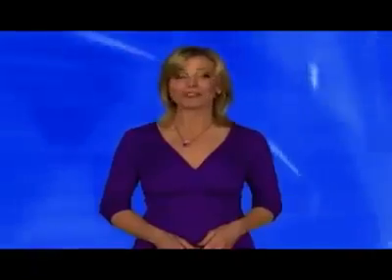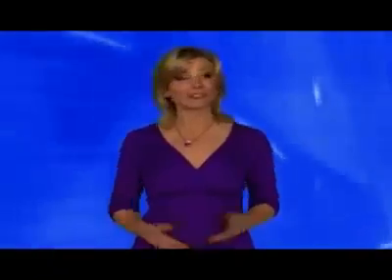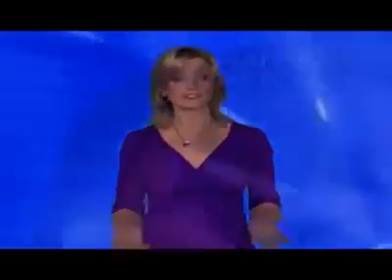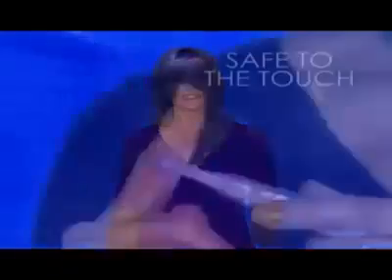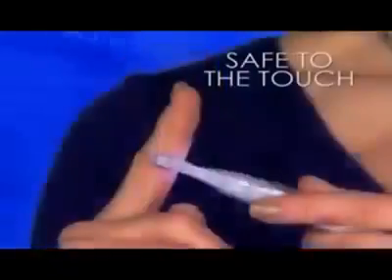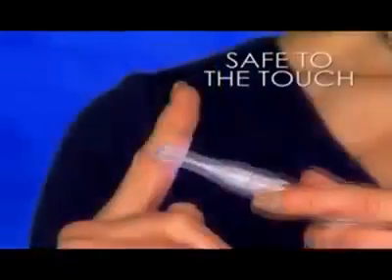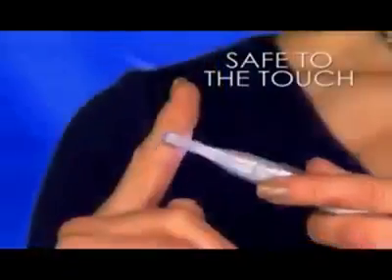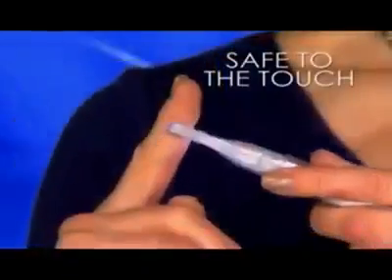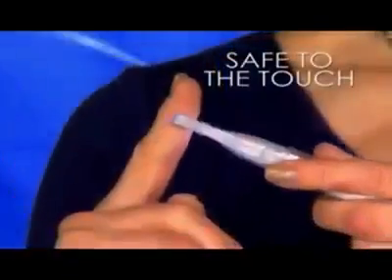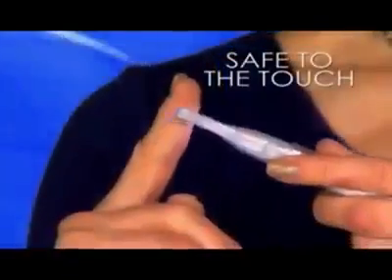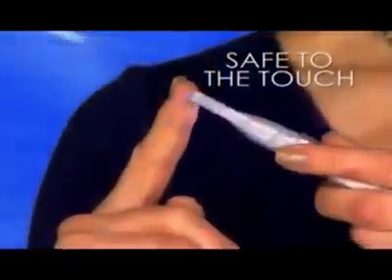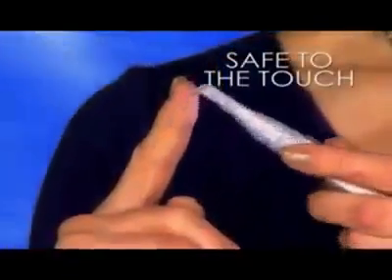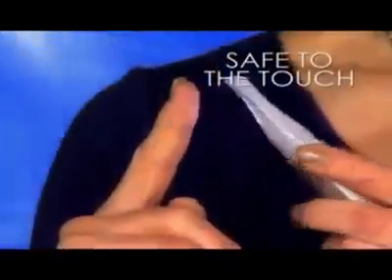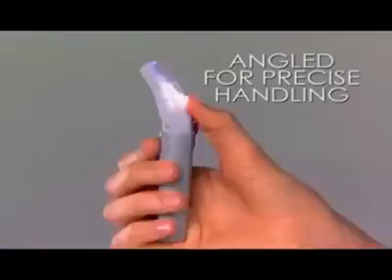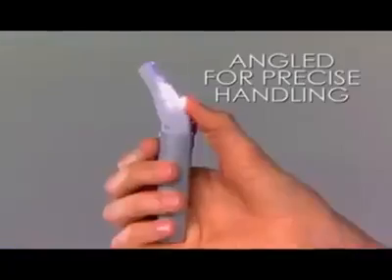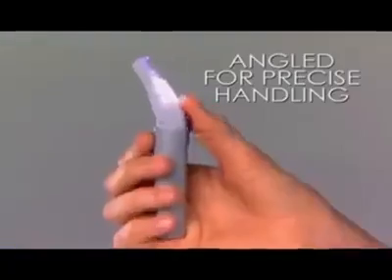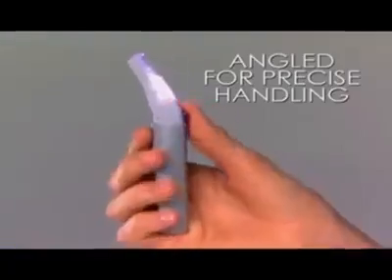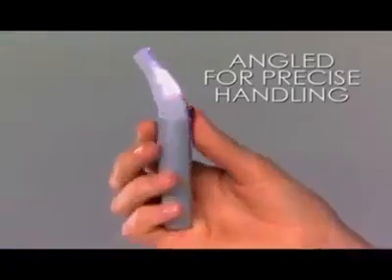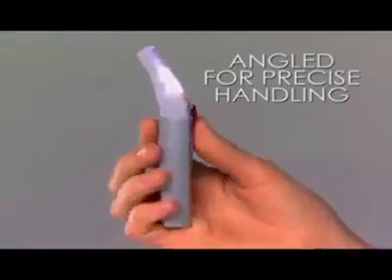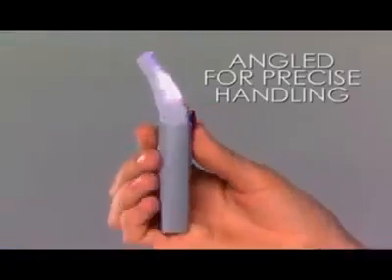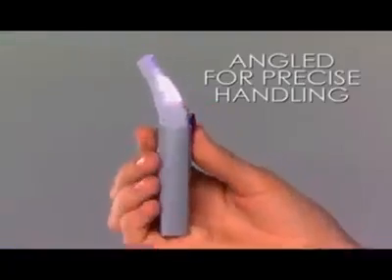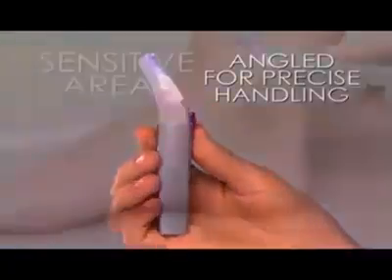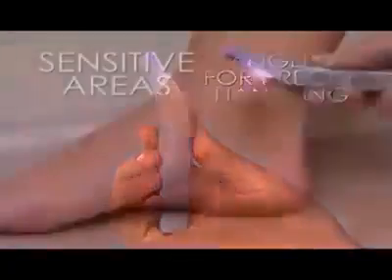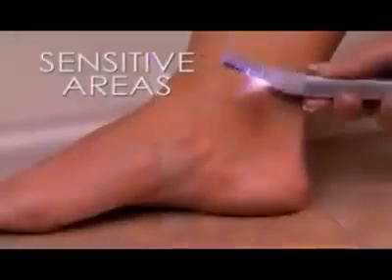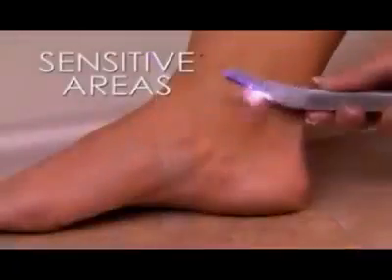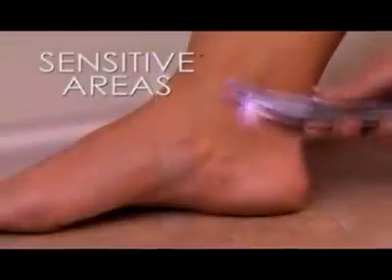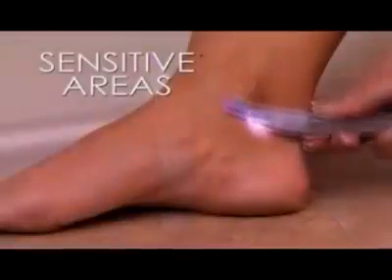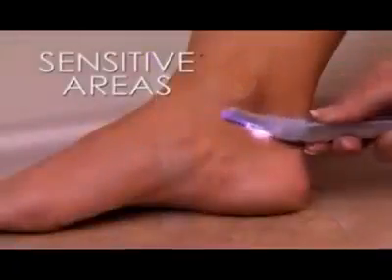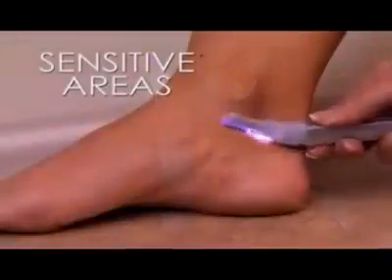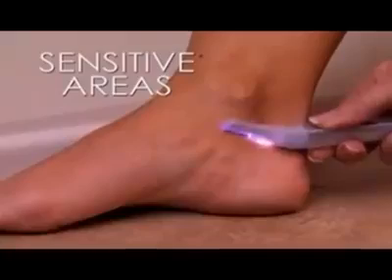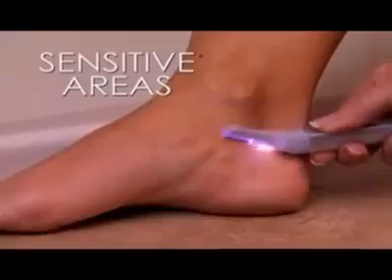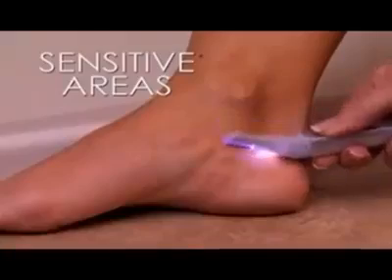And watch, it's safe to the touch, guaranteed. The pinpoint angle removes hair easily from most sensitive areas.